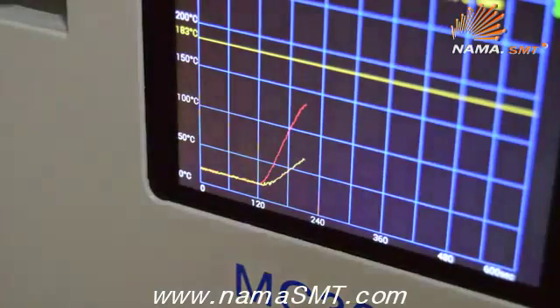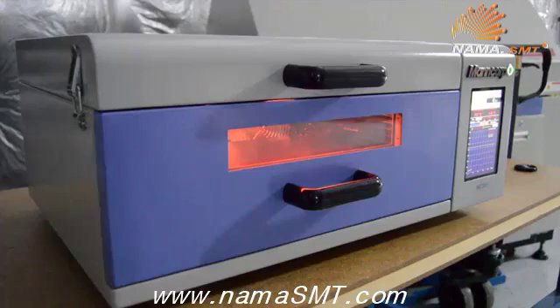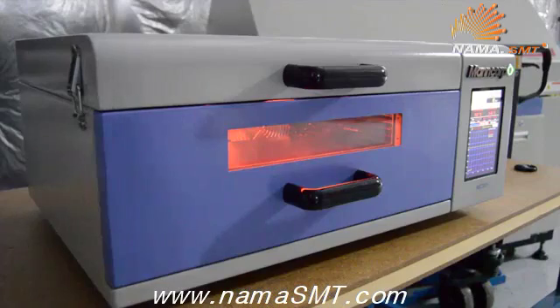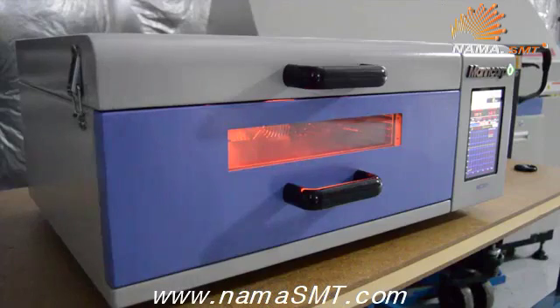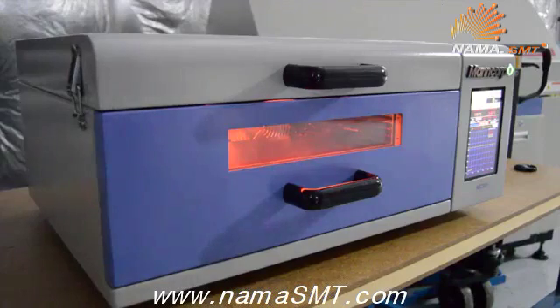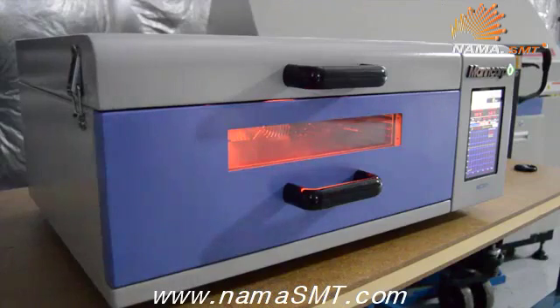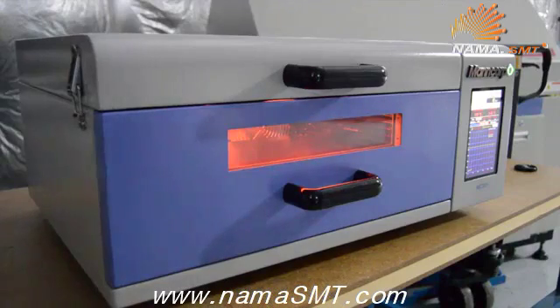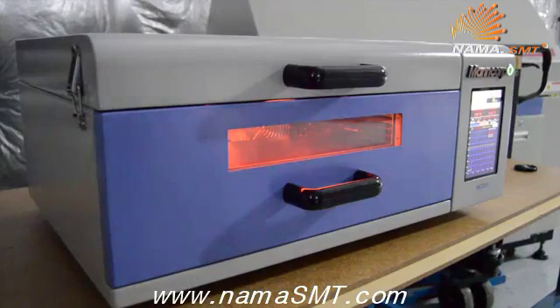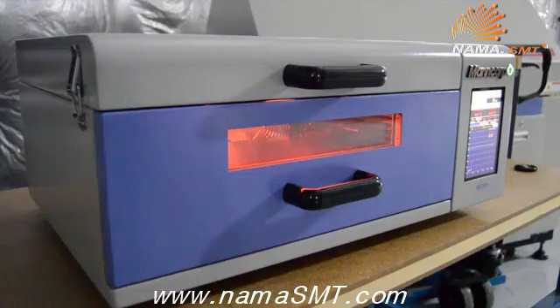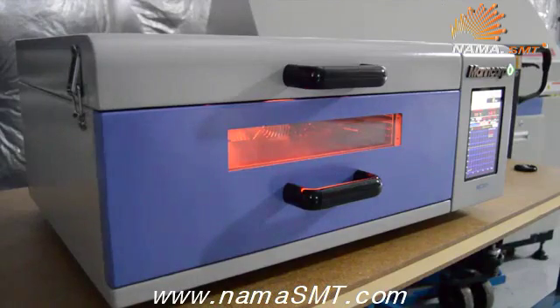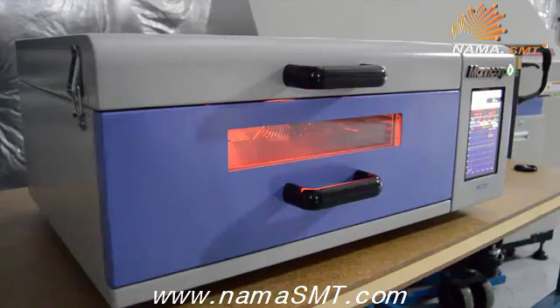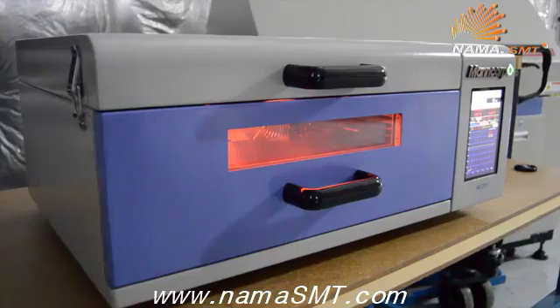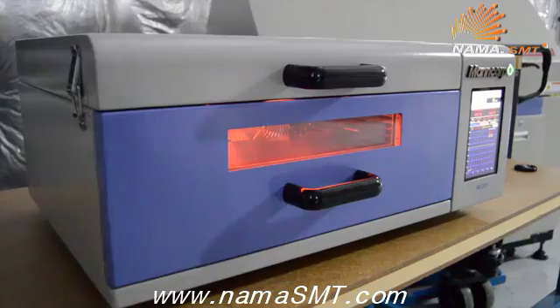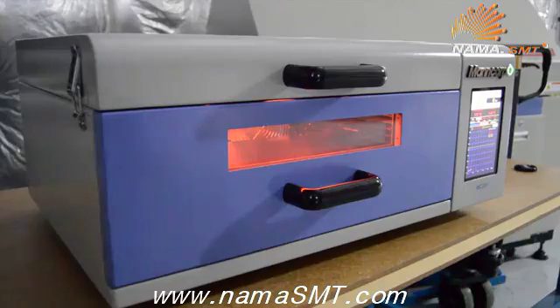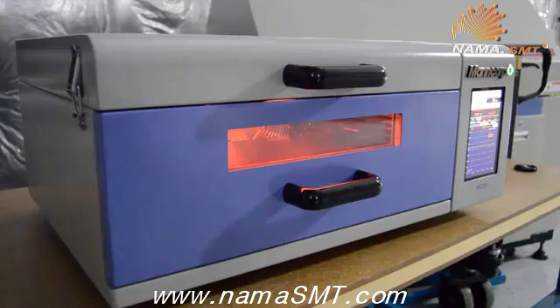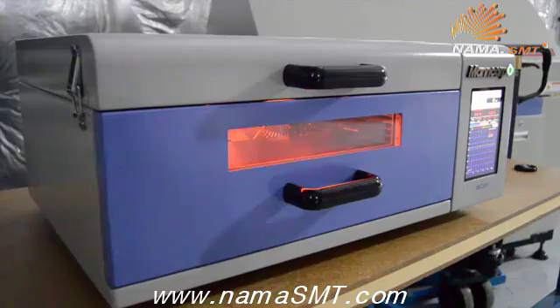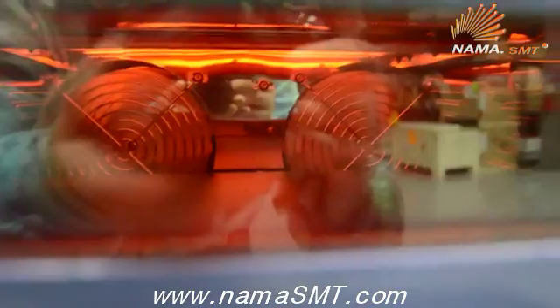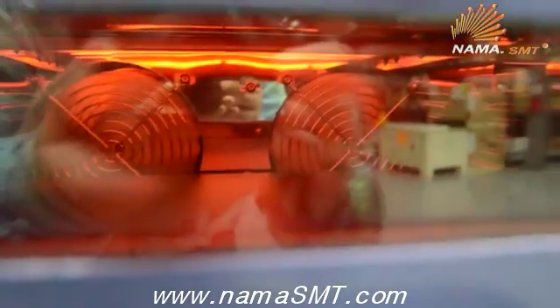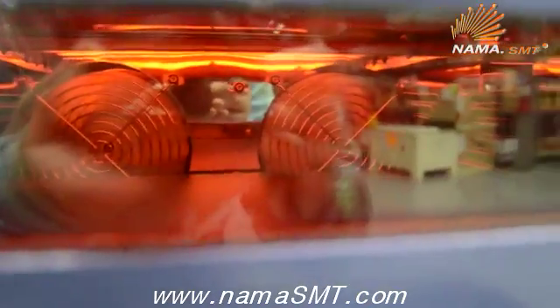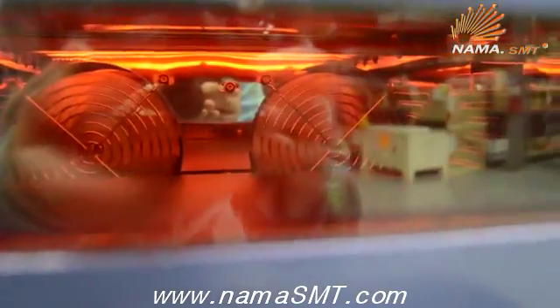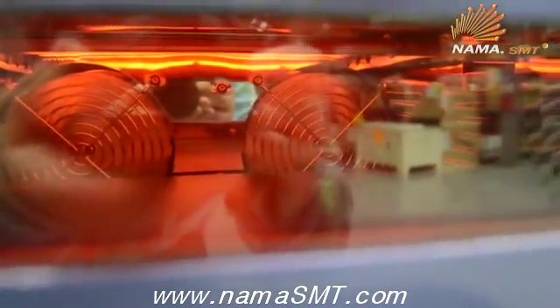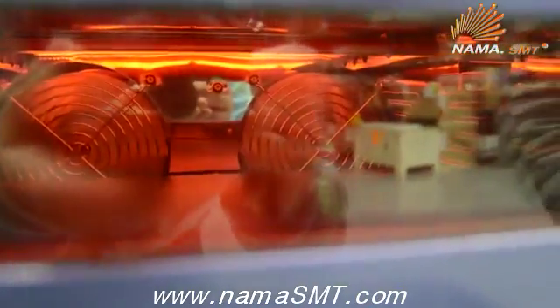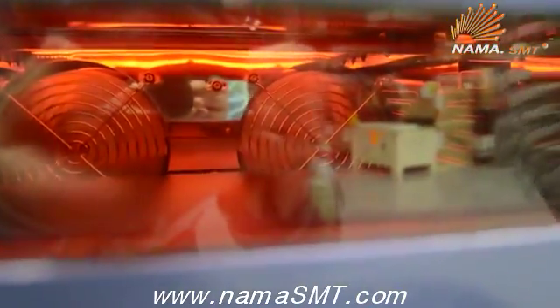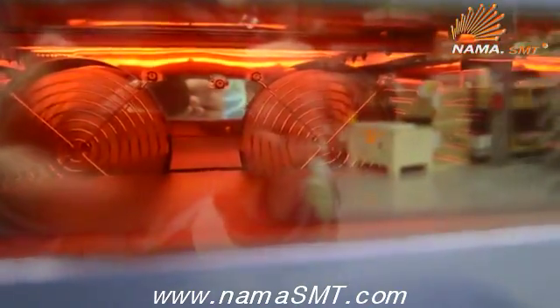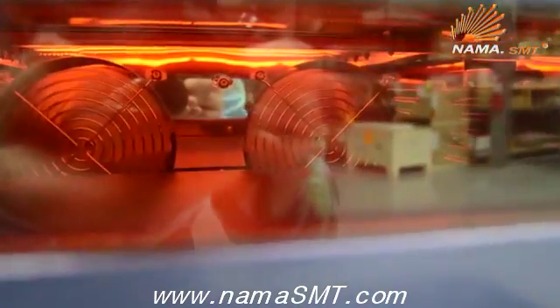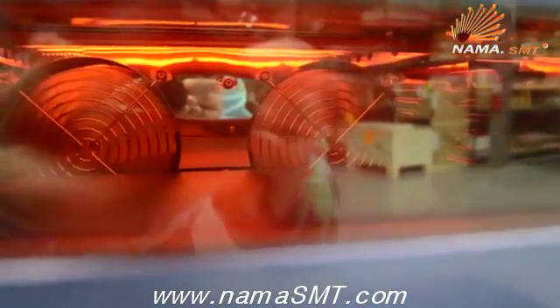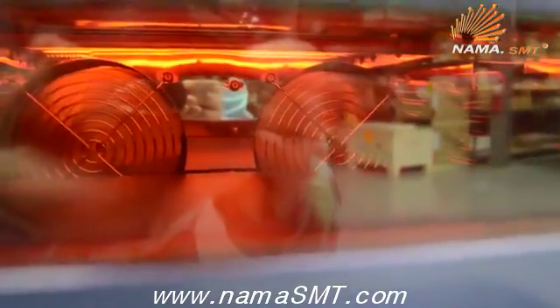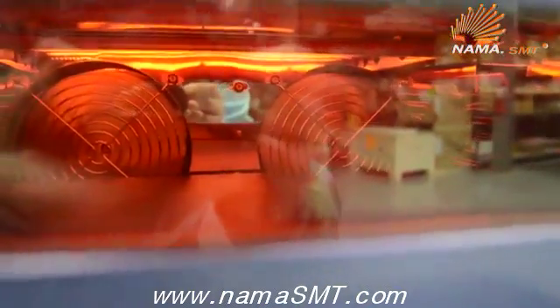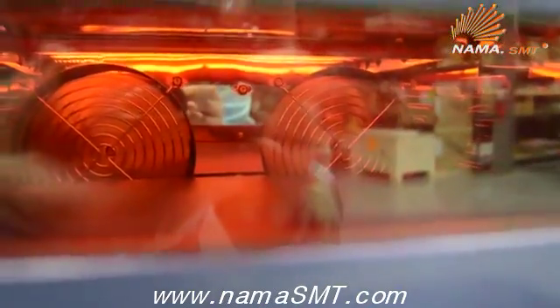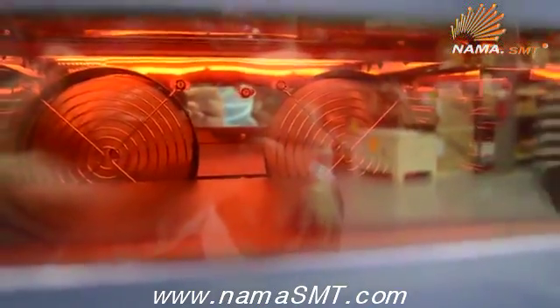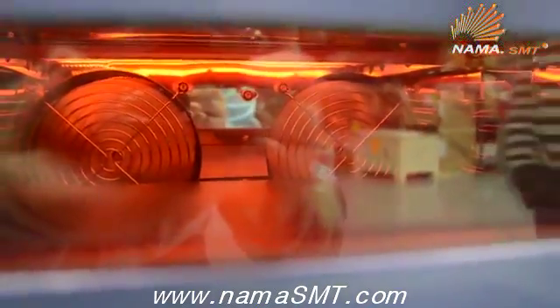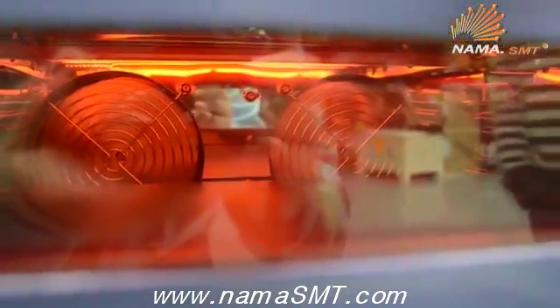The process viewing window is ideal for checking on the soldering process, or even in teaching environments for students to view the soldering process.